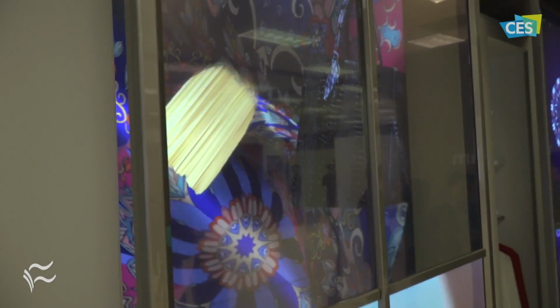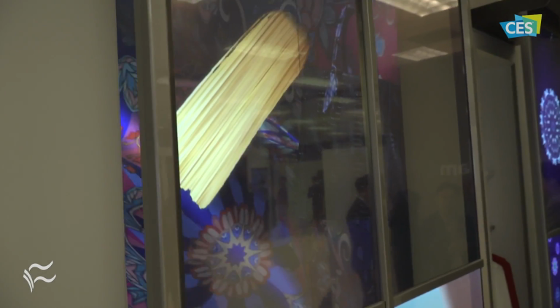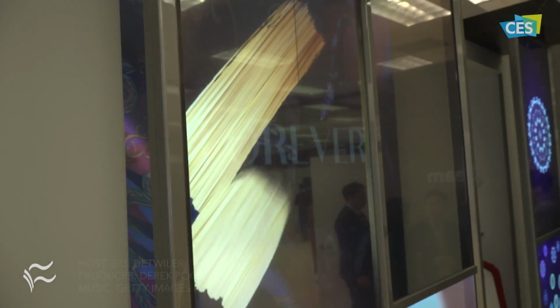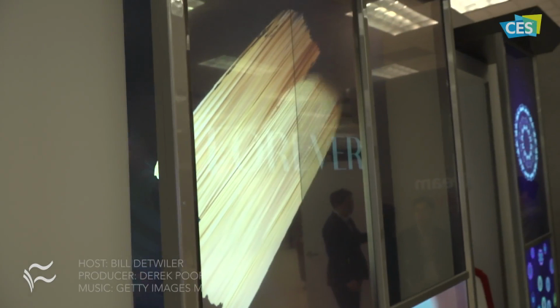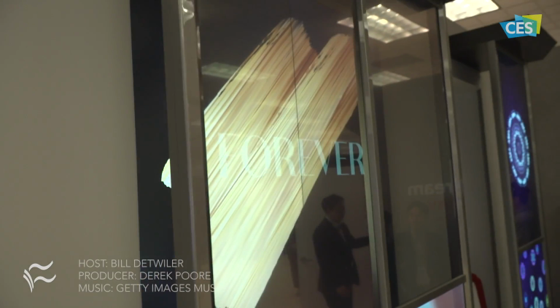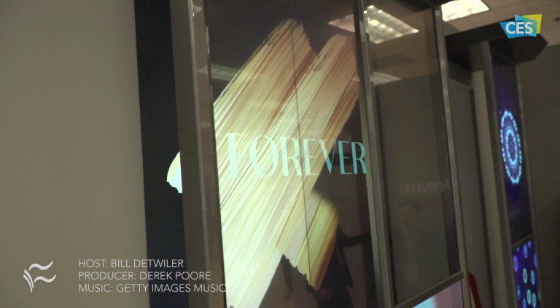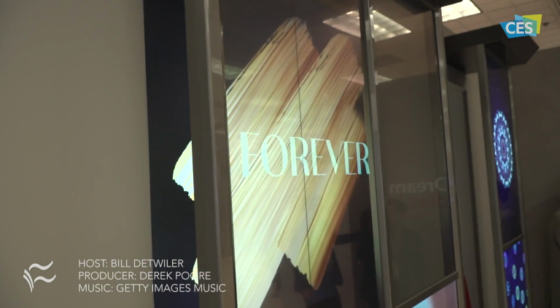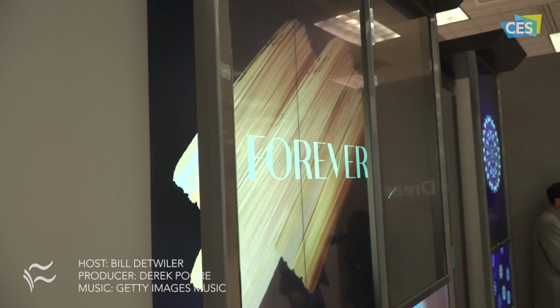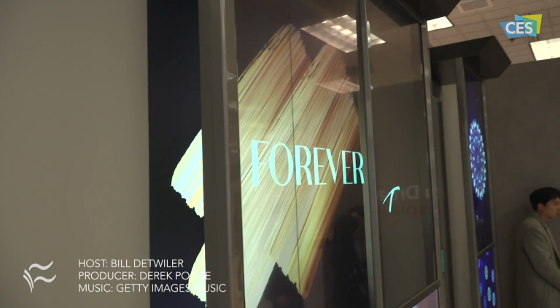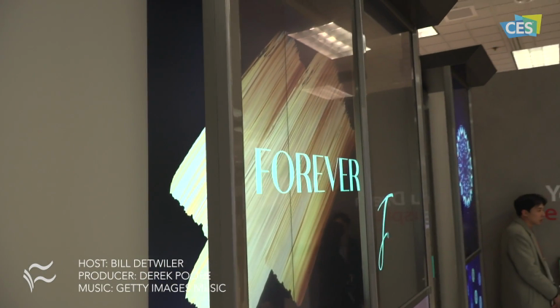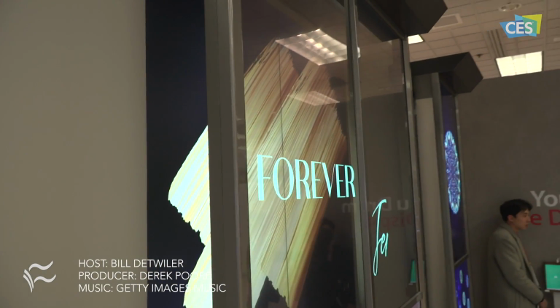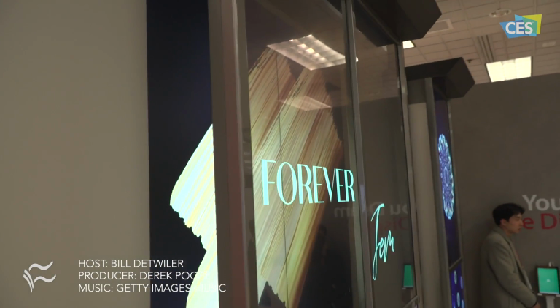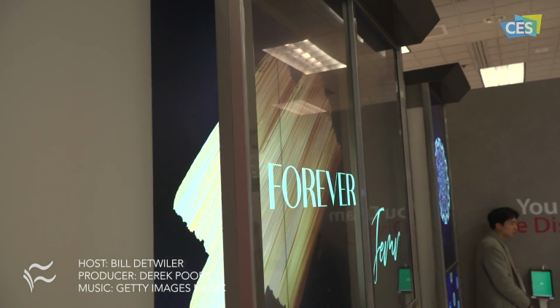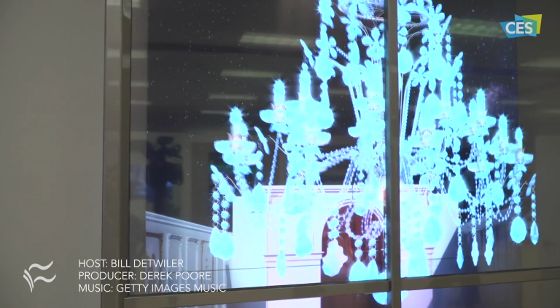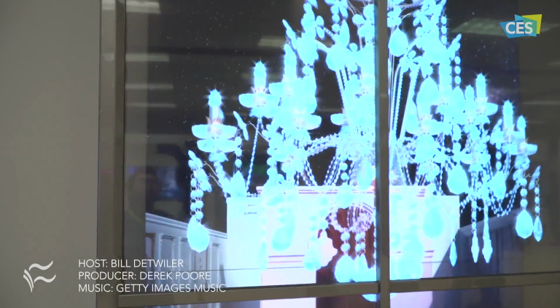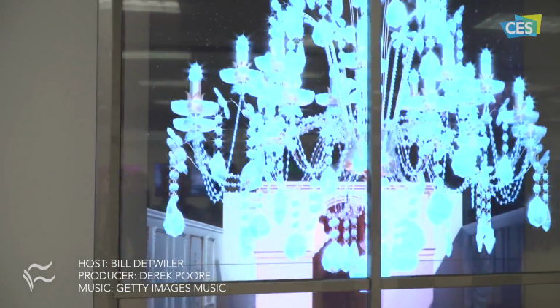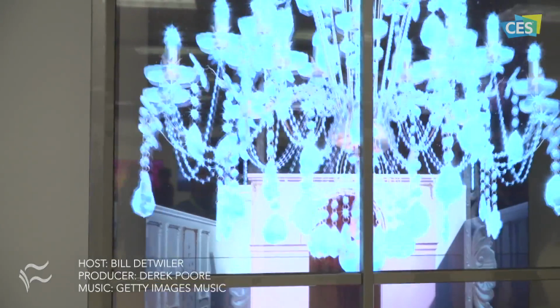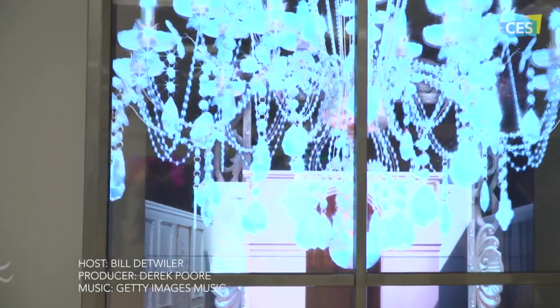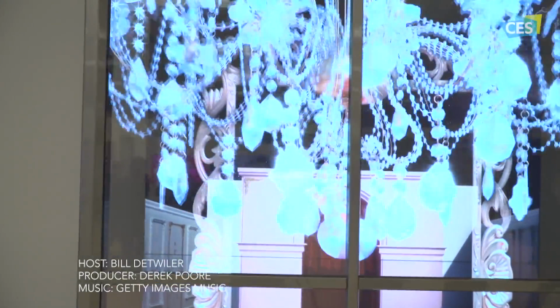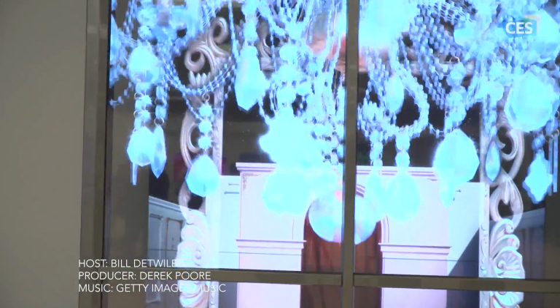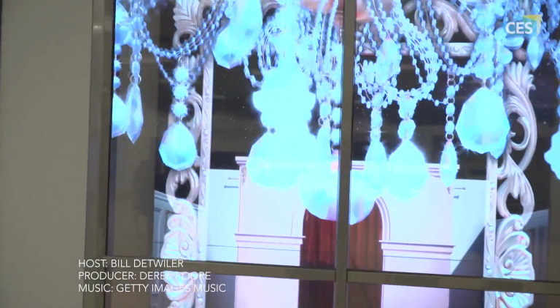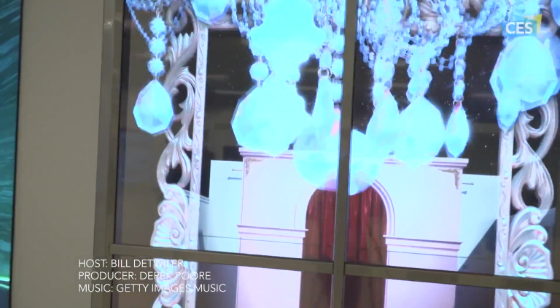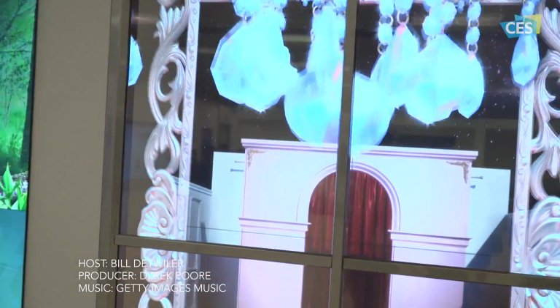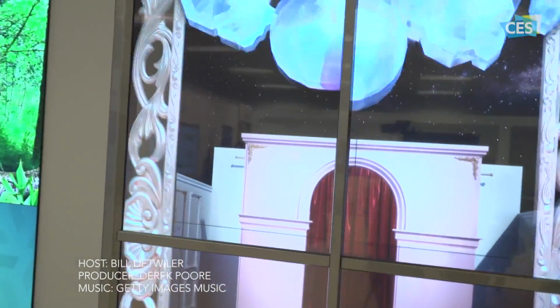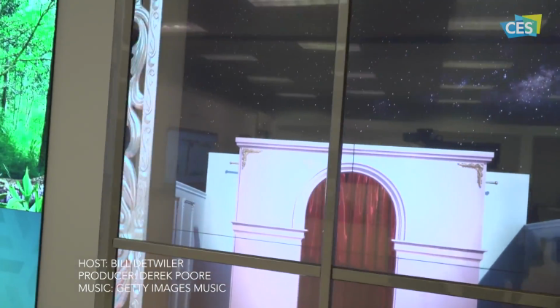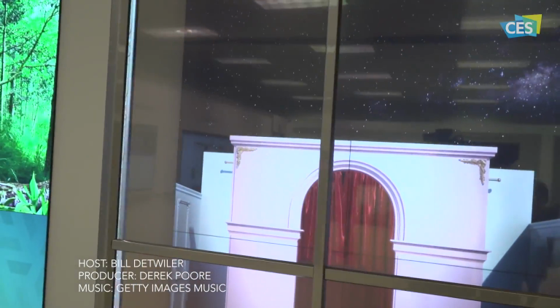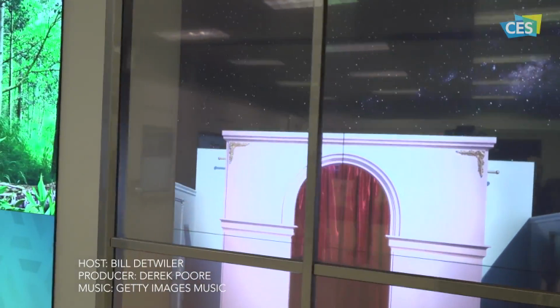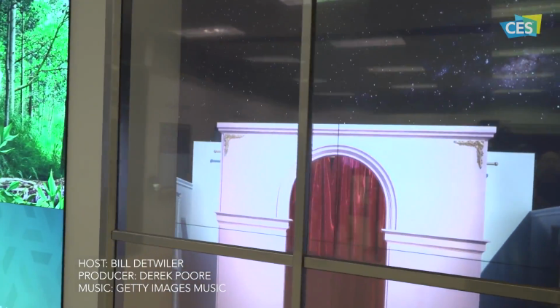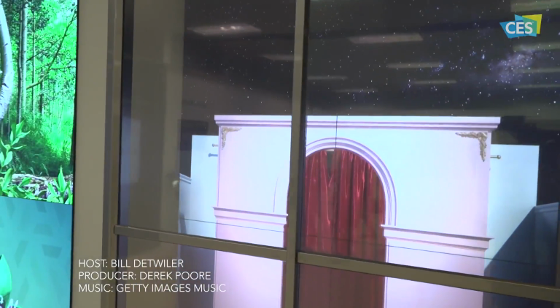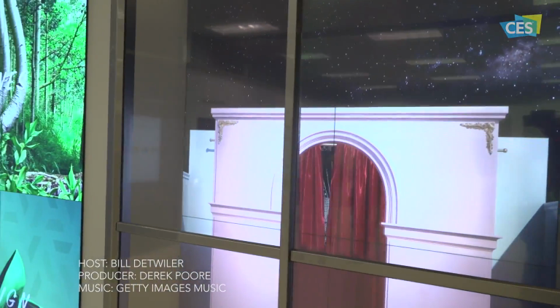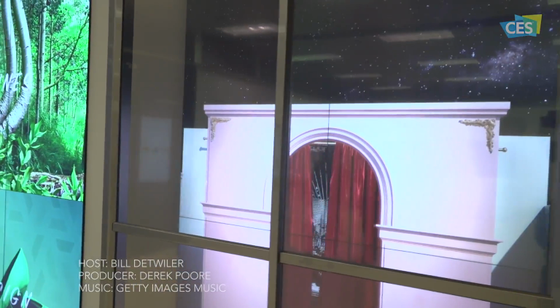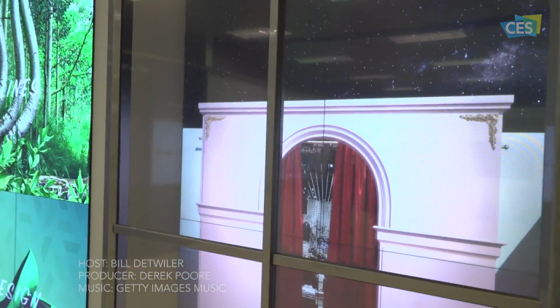For all the latest enterprise tech news, be sure to follow Tech Republic and ZDNet all week here at CES 2019.